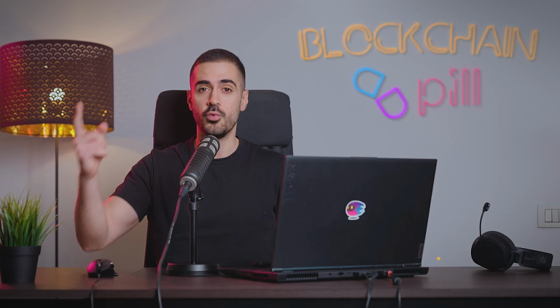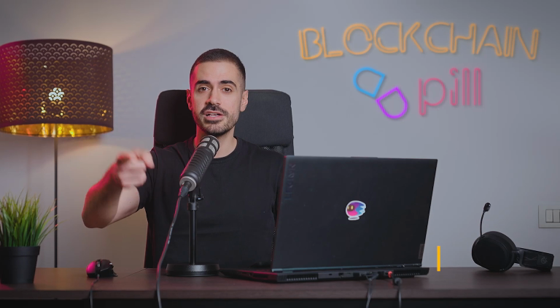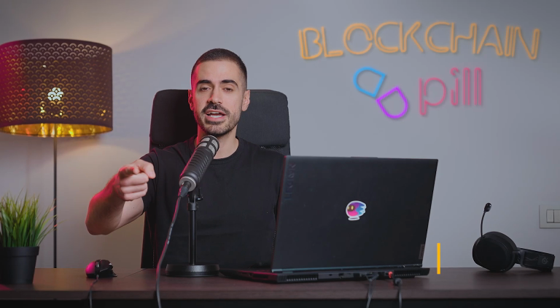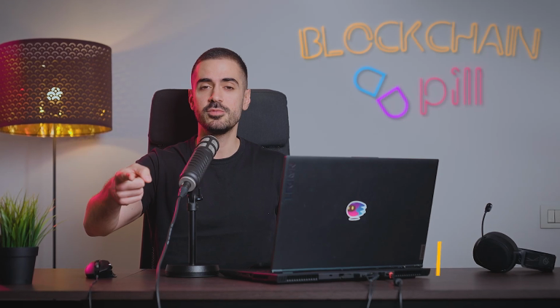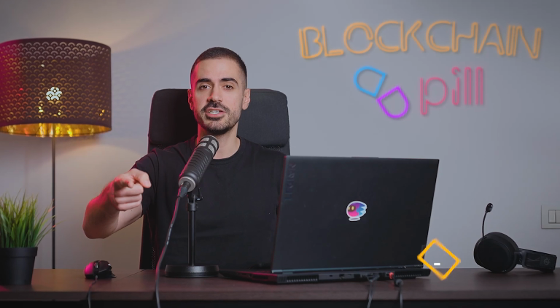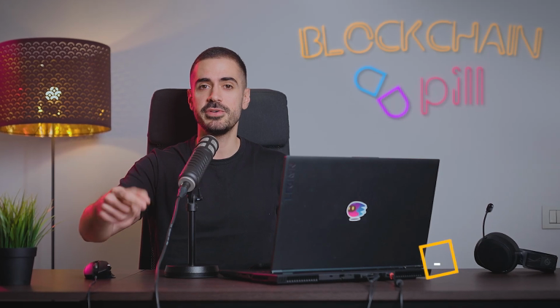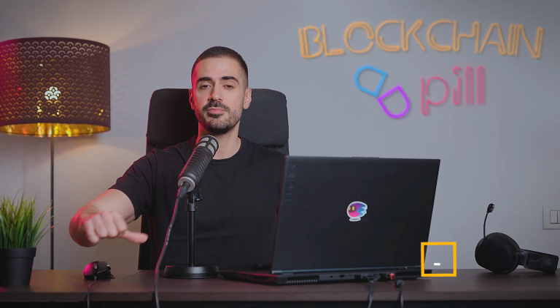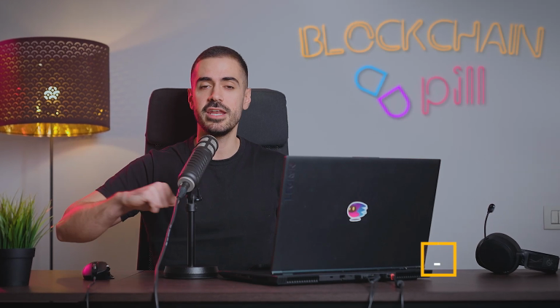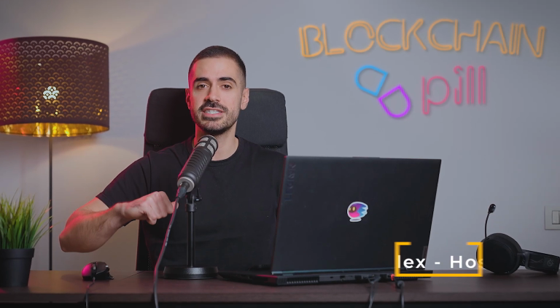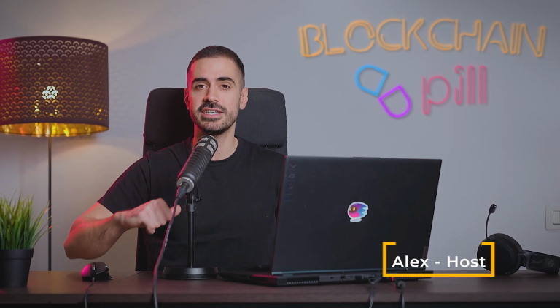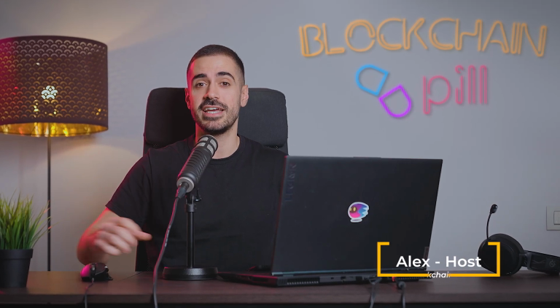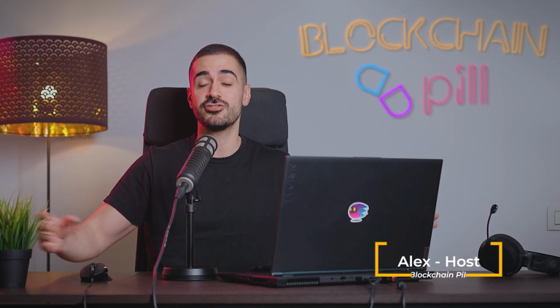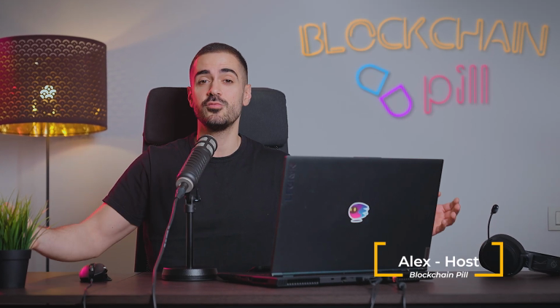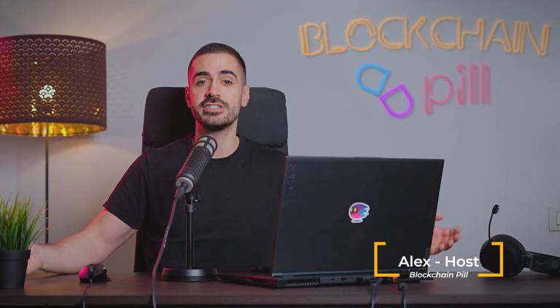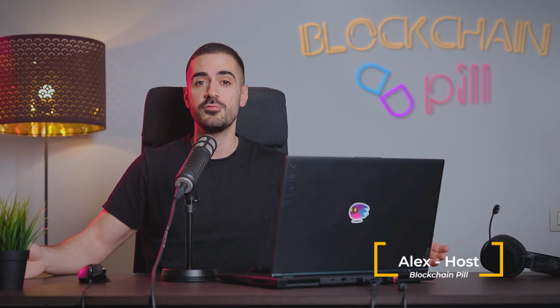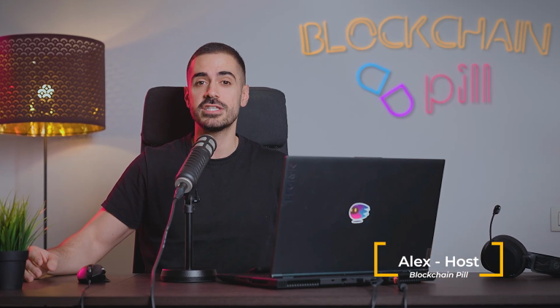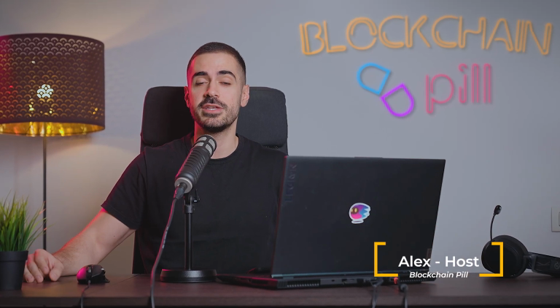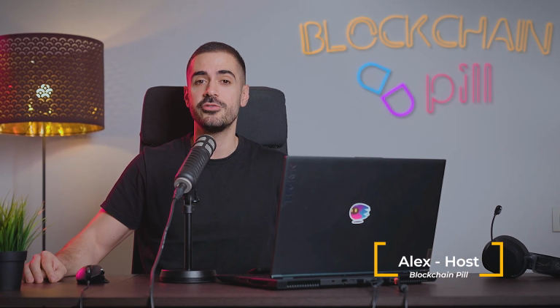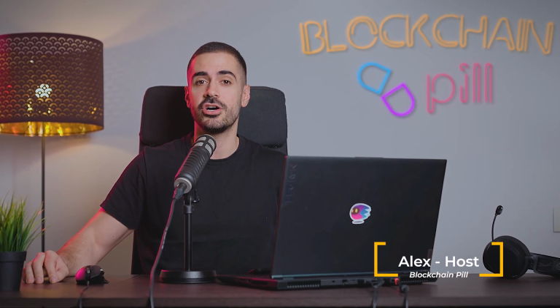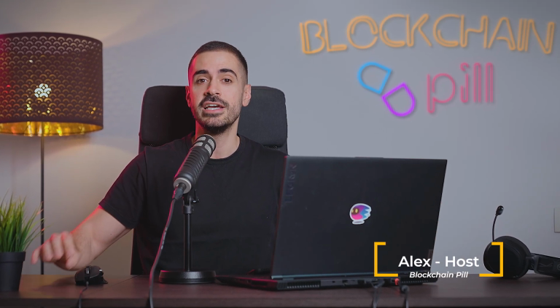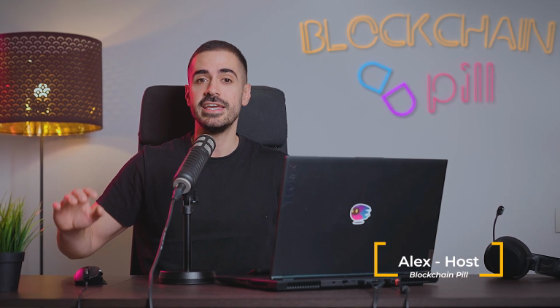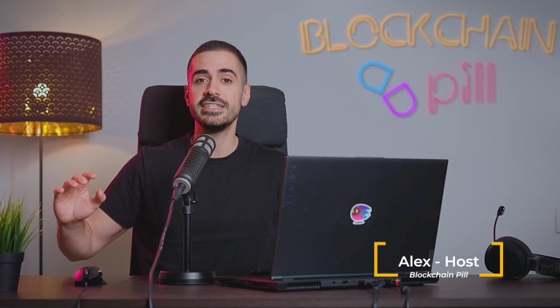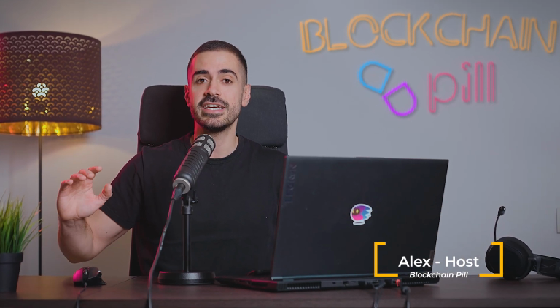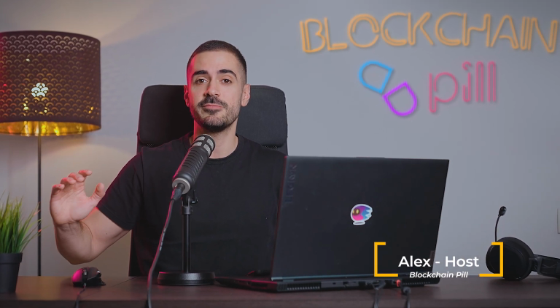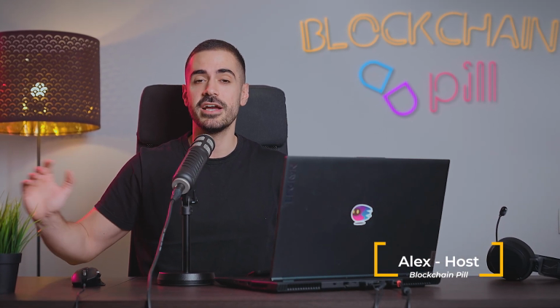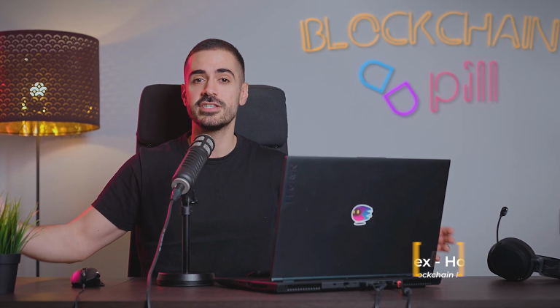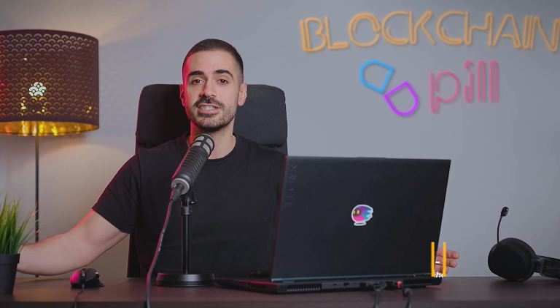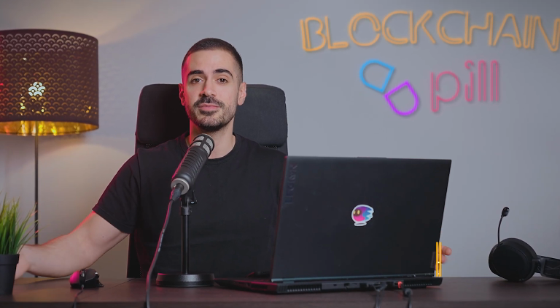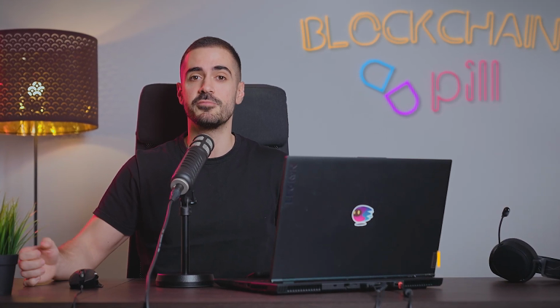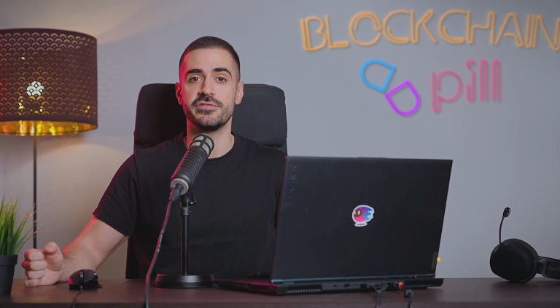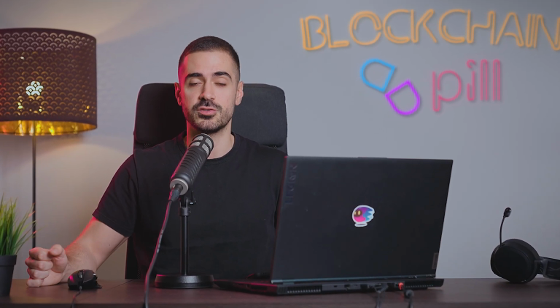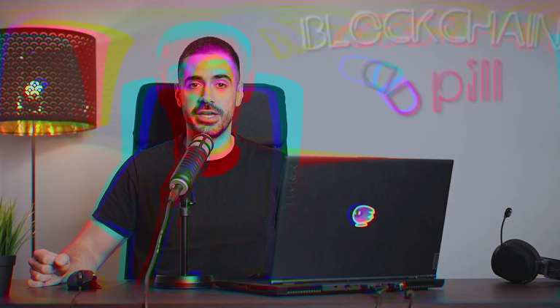Welcome back to Blockchain Peel. My name is Alex and today we'll see what's been going on in the ICP ecosystem the previous week.